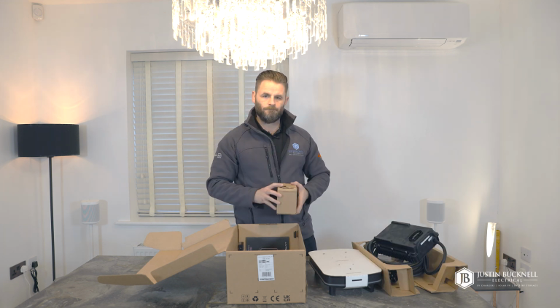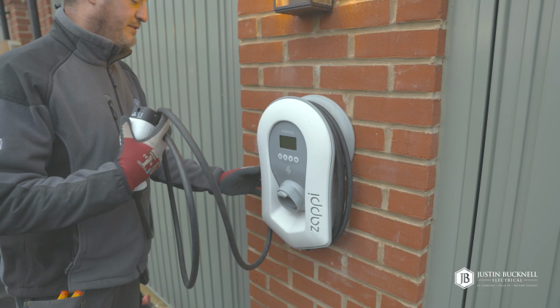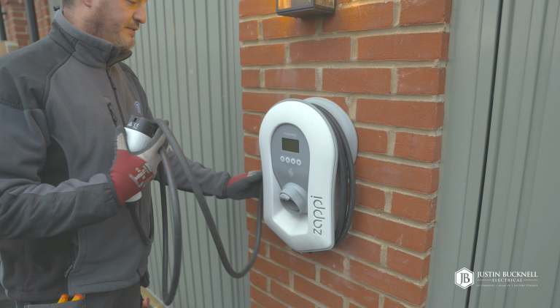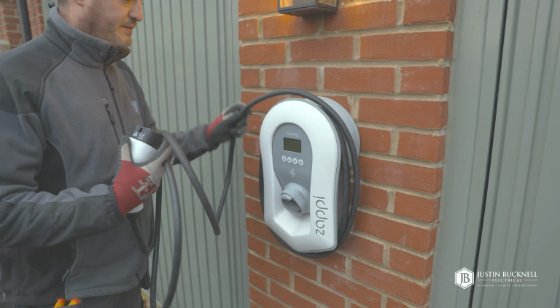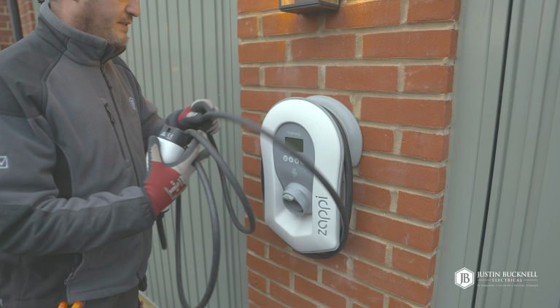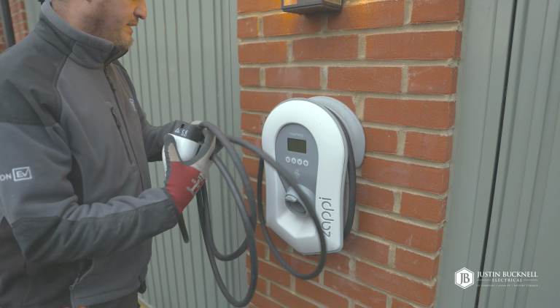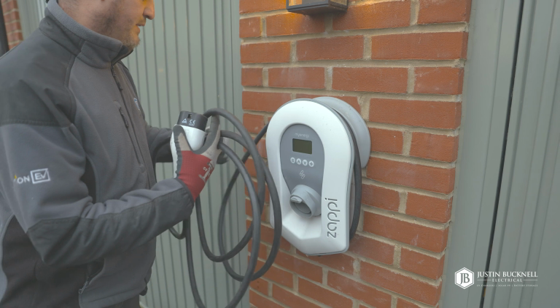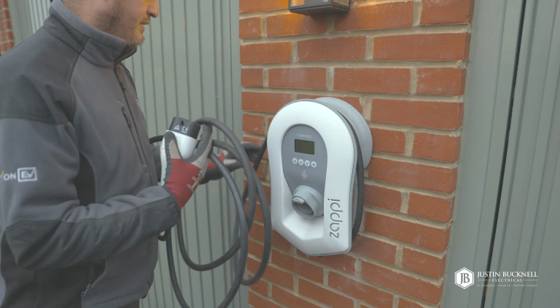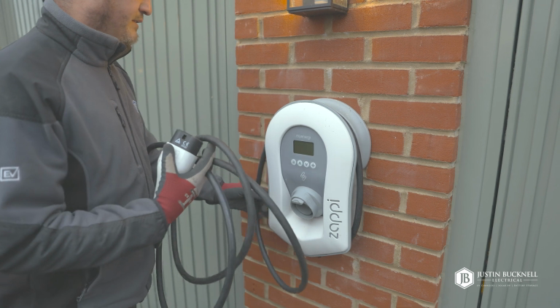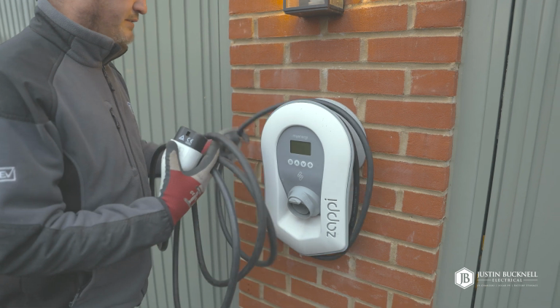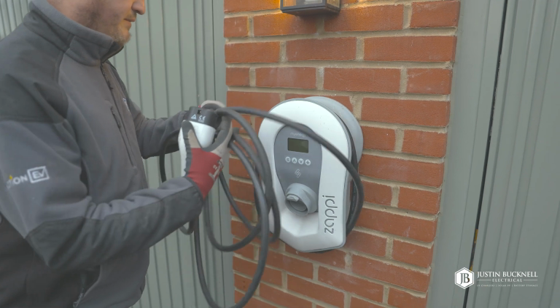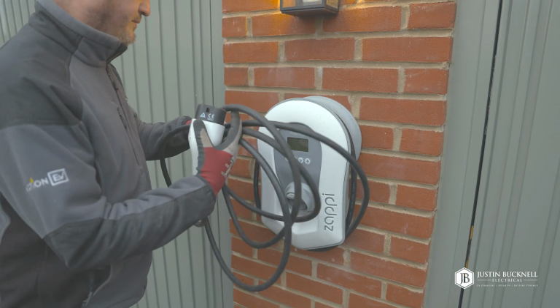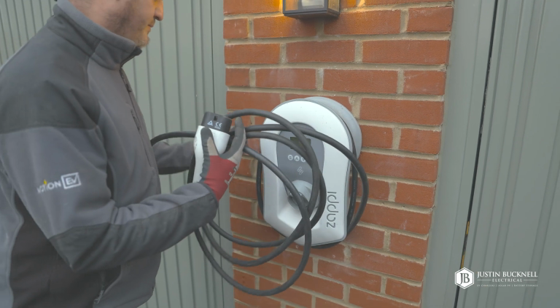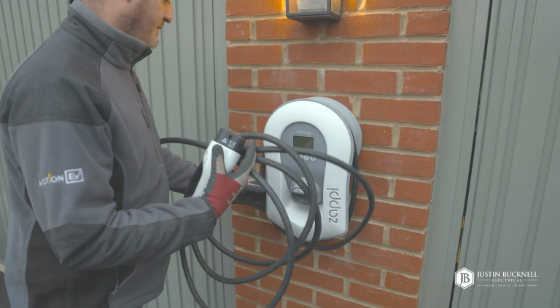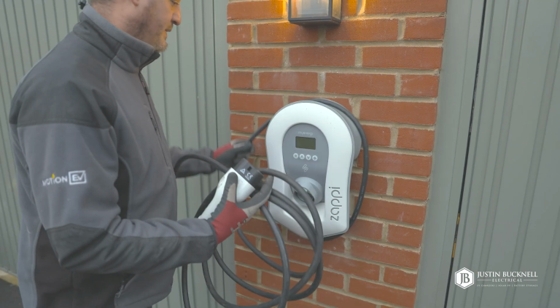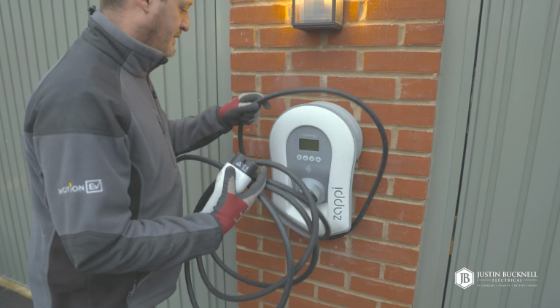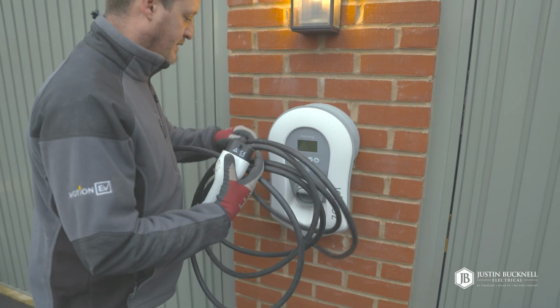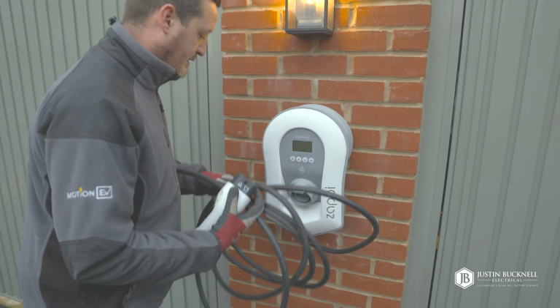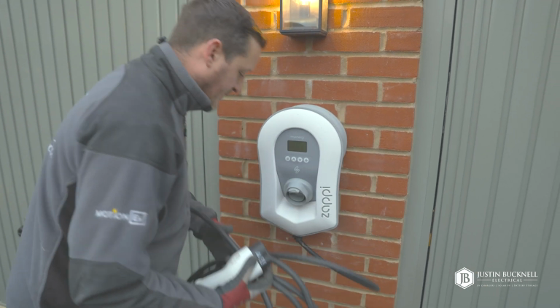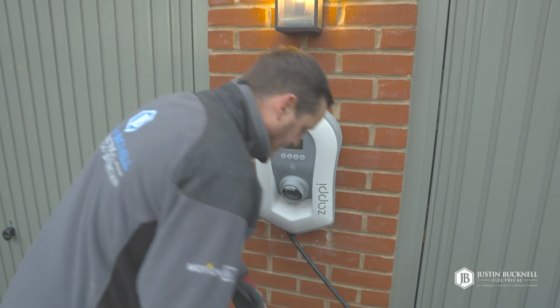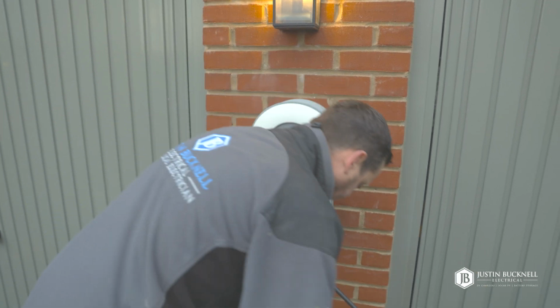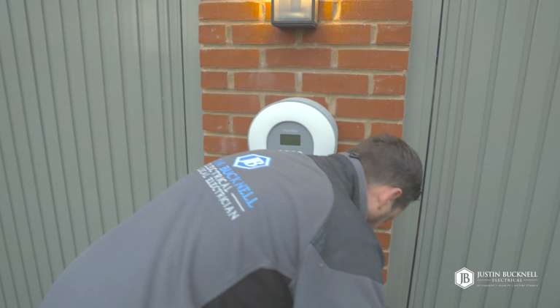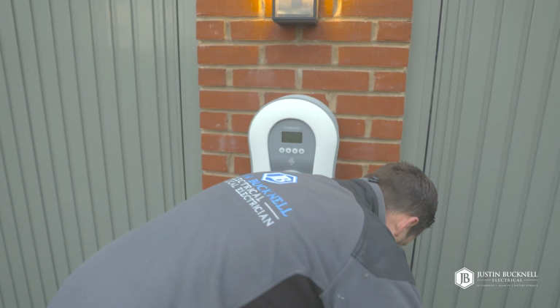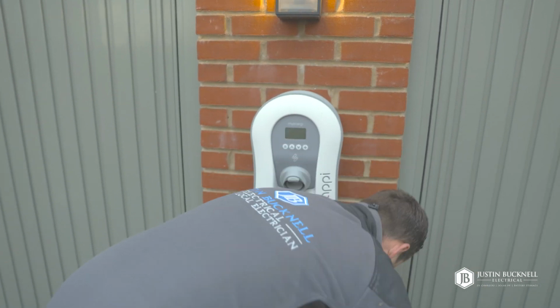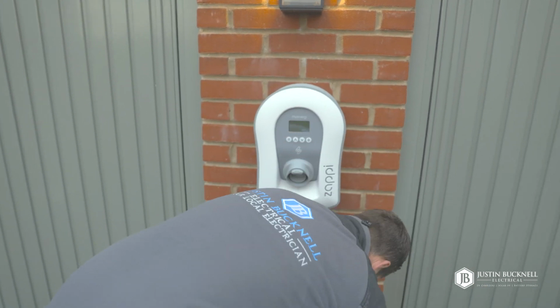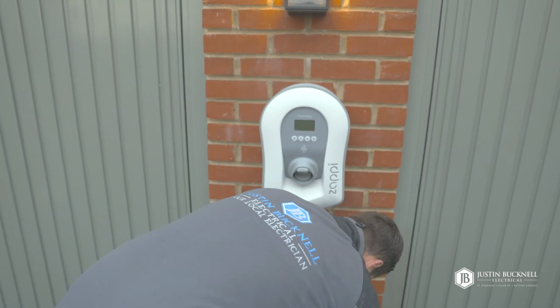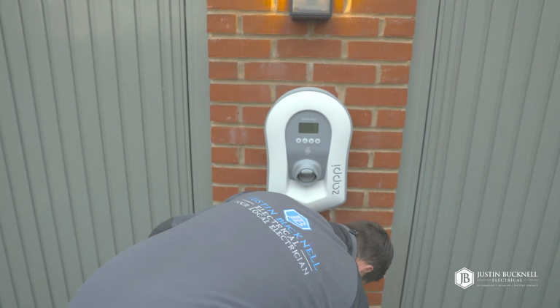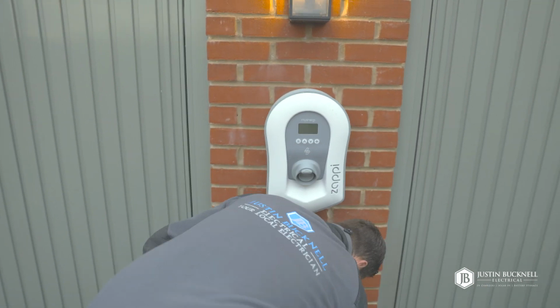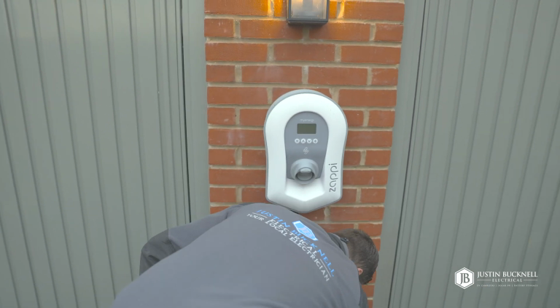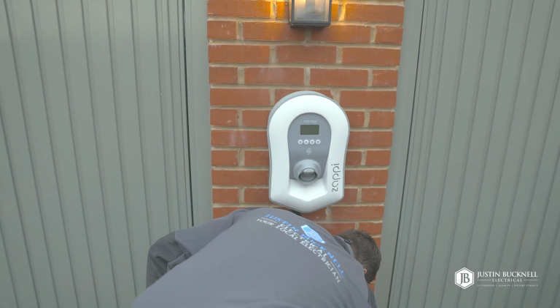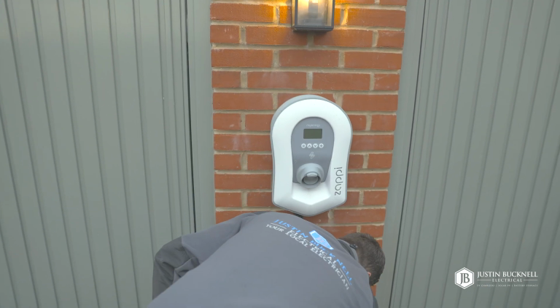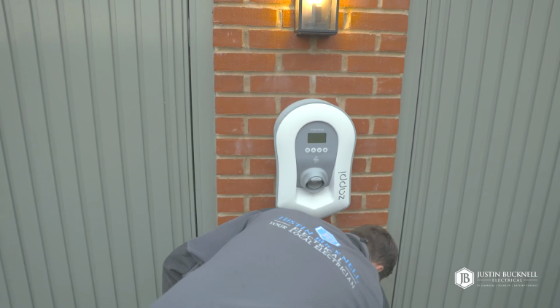Now let's remove the Zappi. We've already turned off the power and we're going to disconnect everything so we can remove it from the wall.